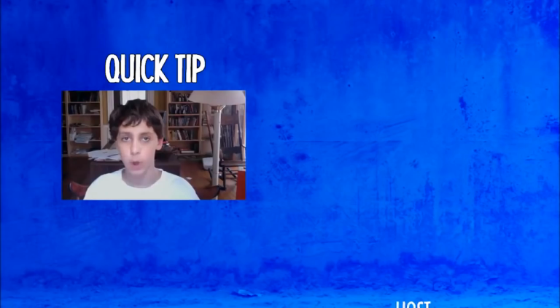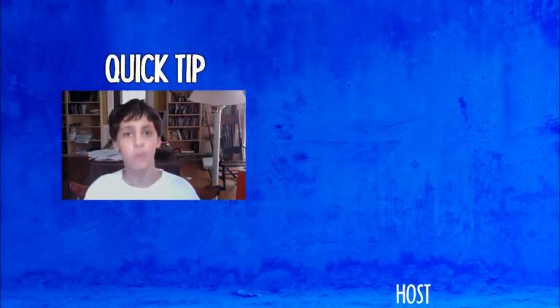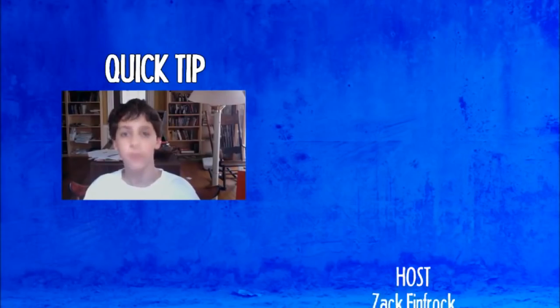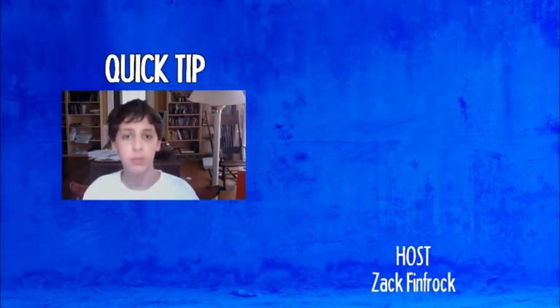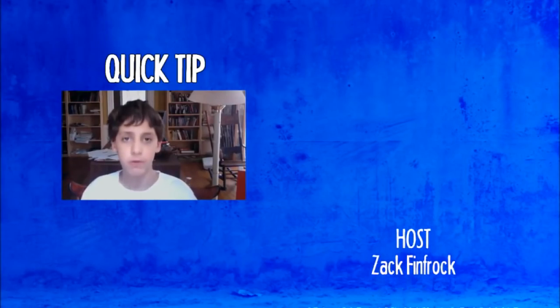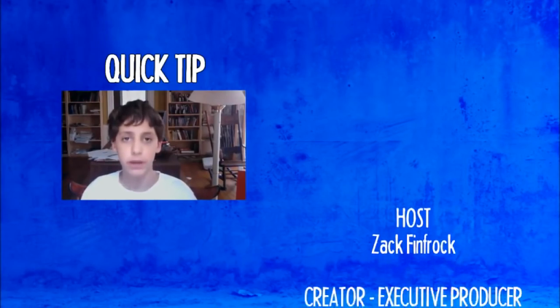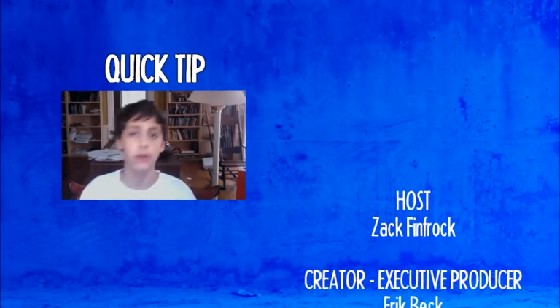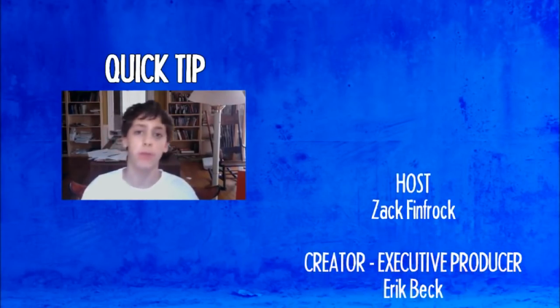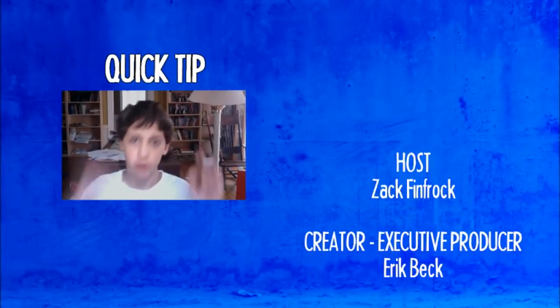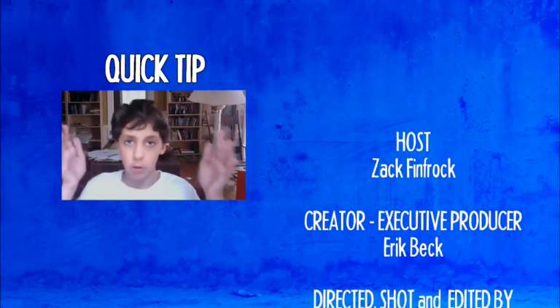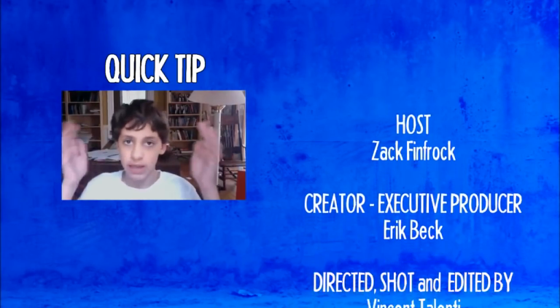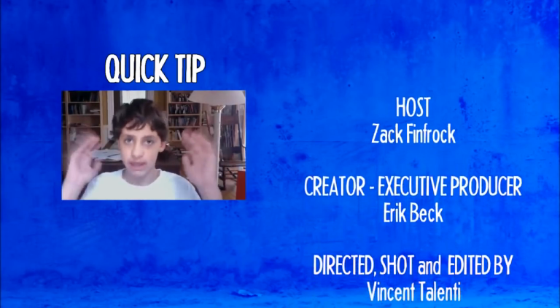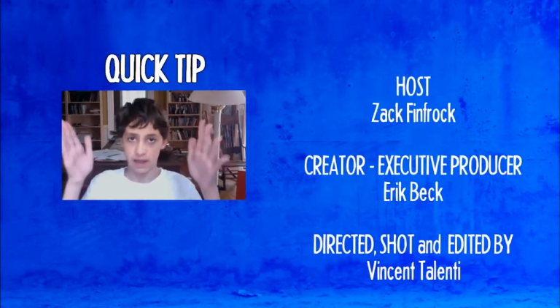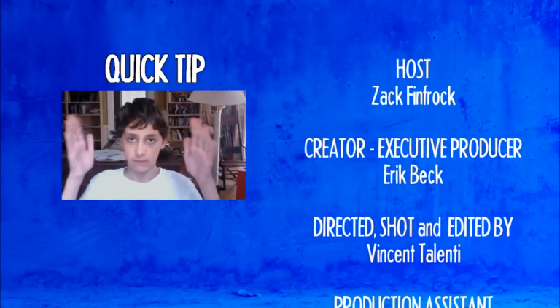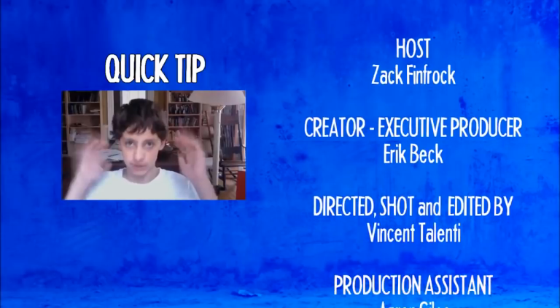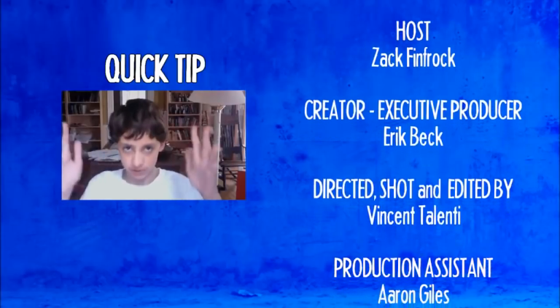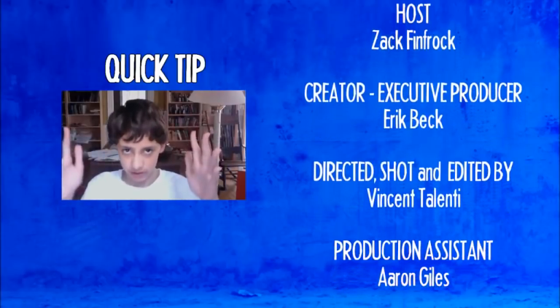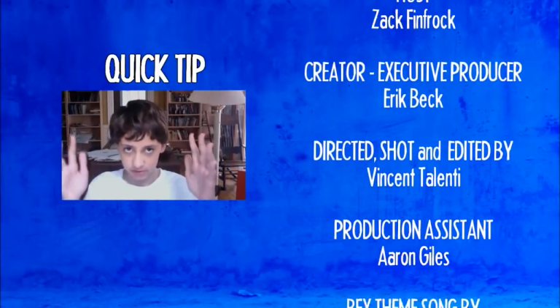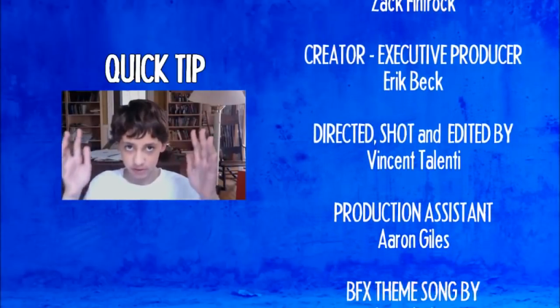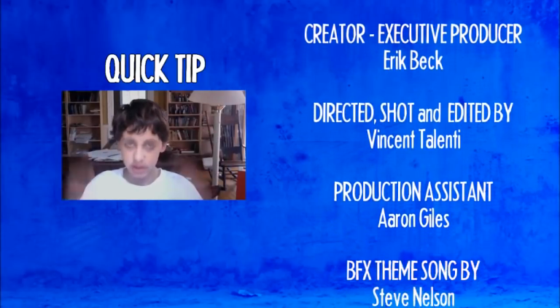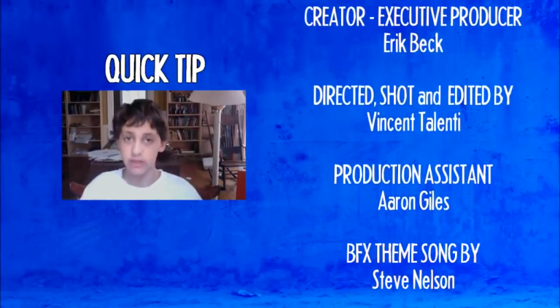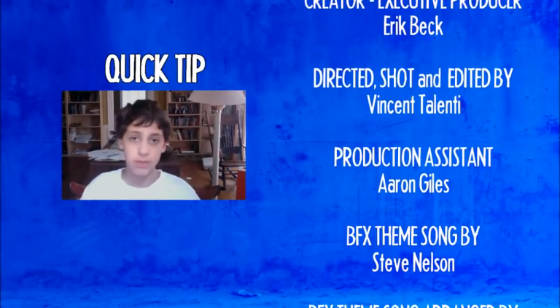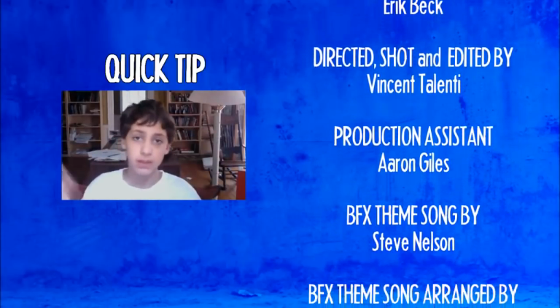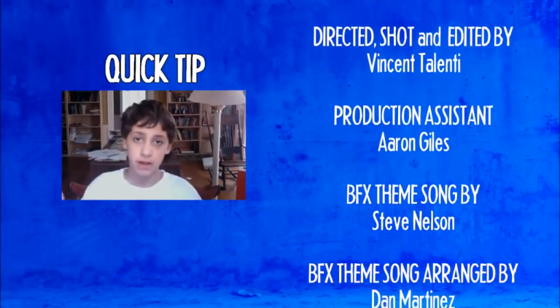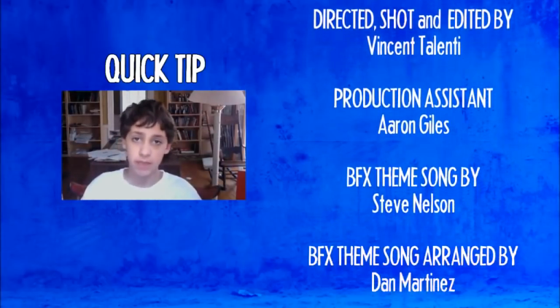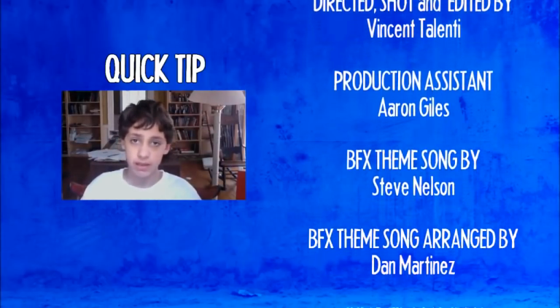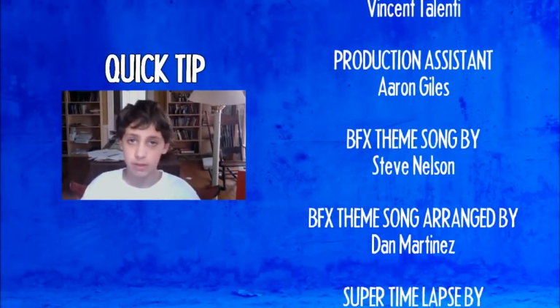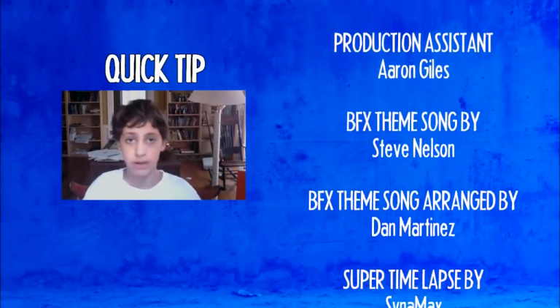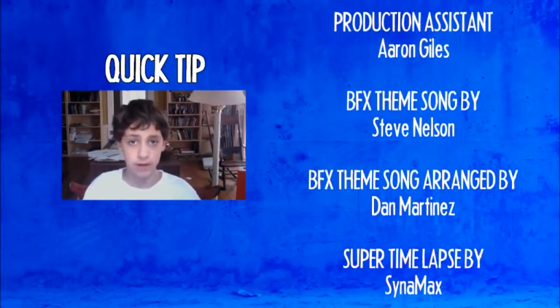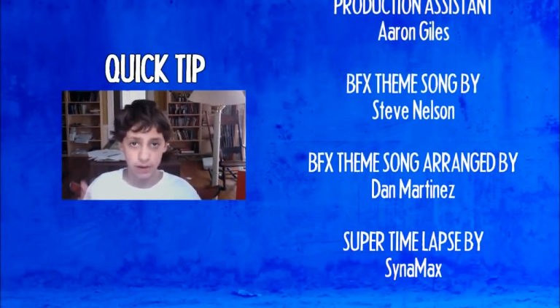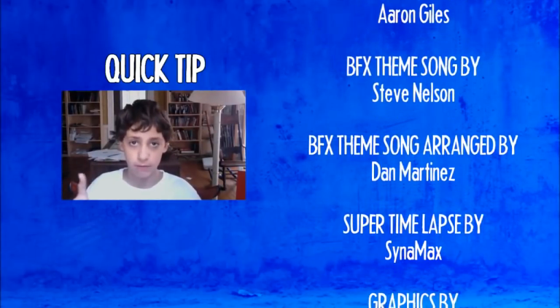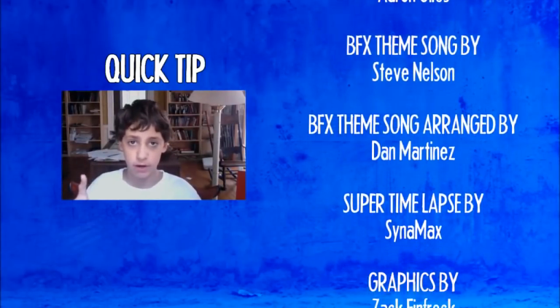When filming a movie, you must always have a to-do list. This may seem kind of basic, but if you don't have one, your movie will die a slow and painful death.